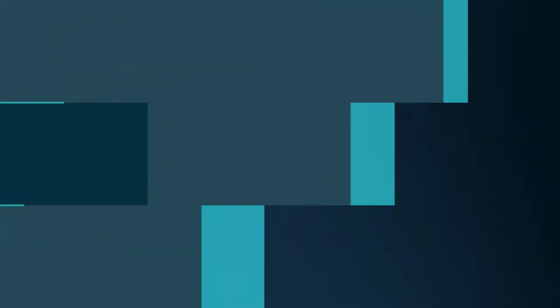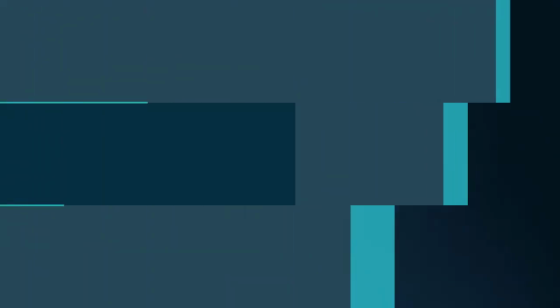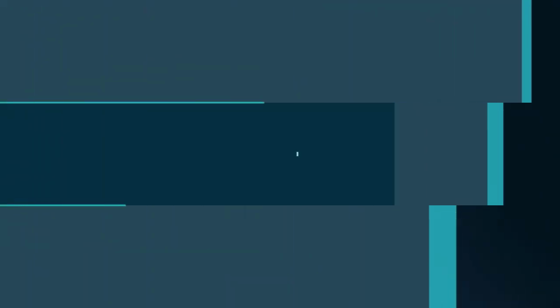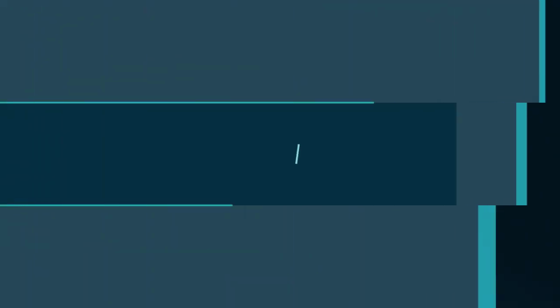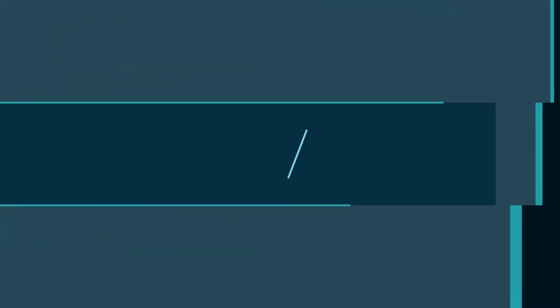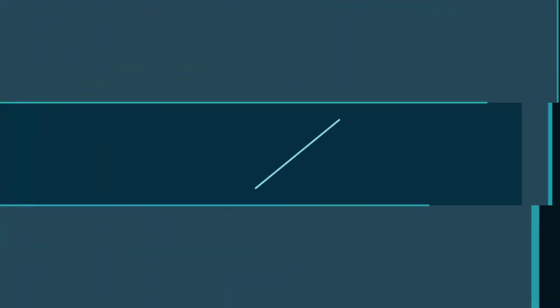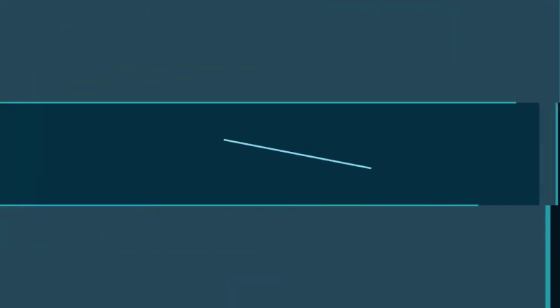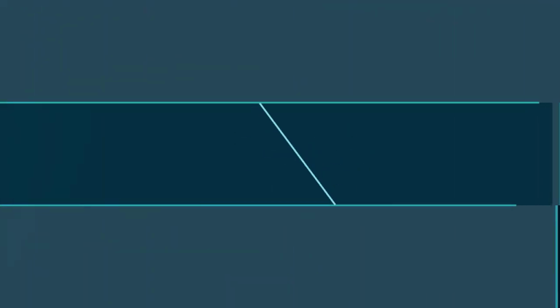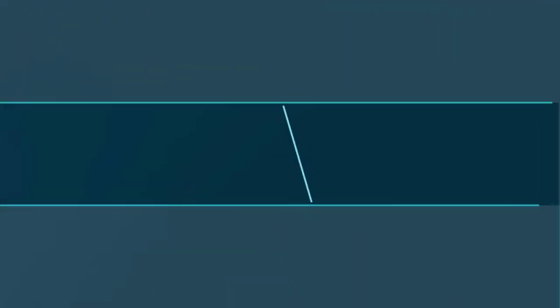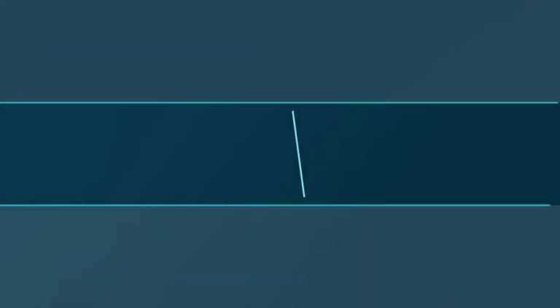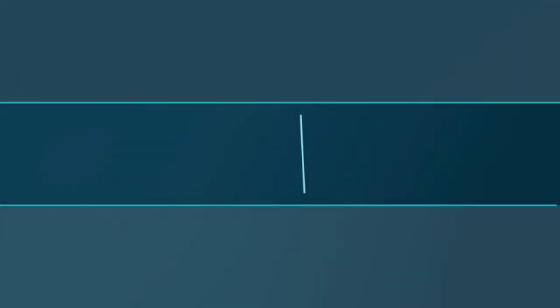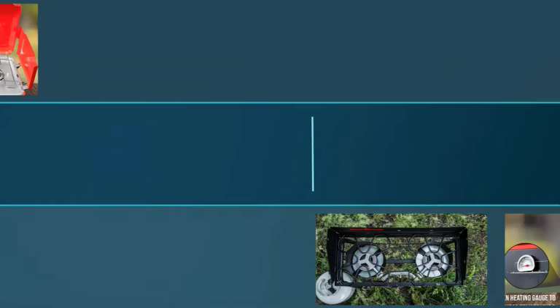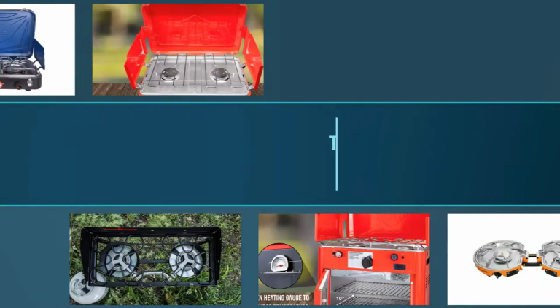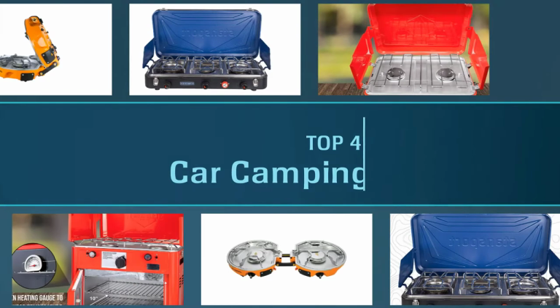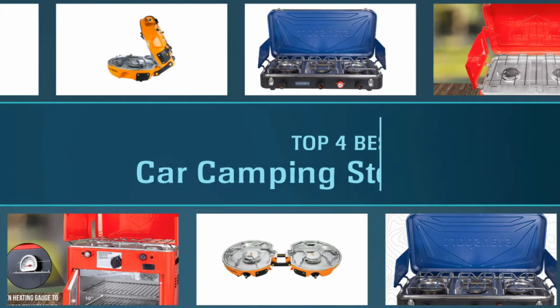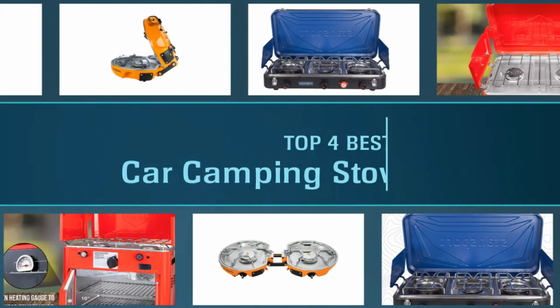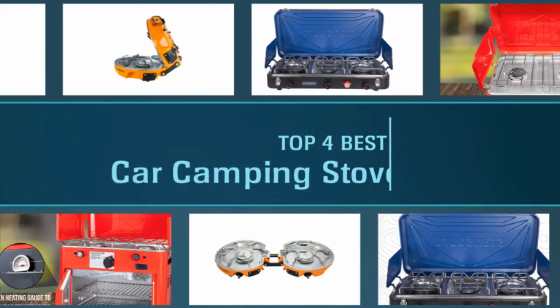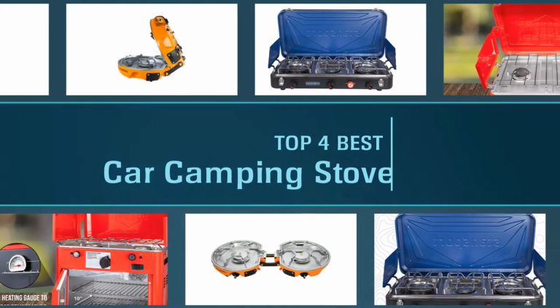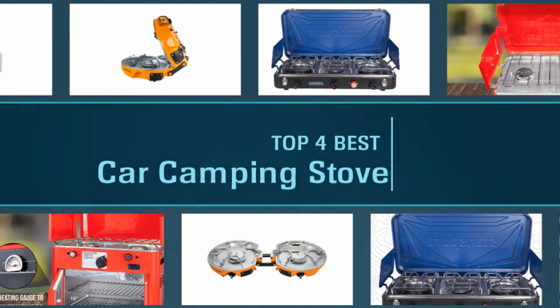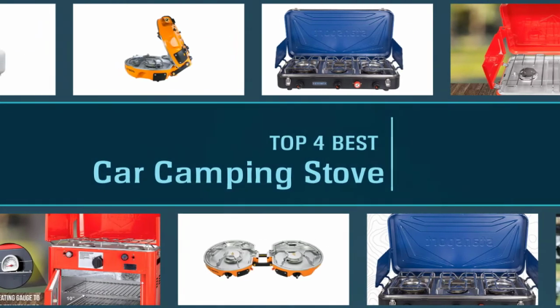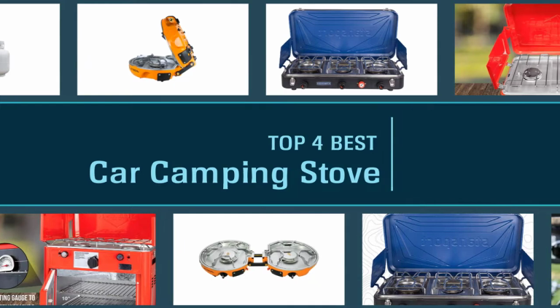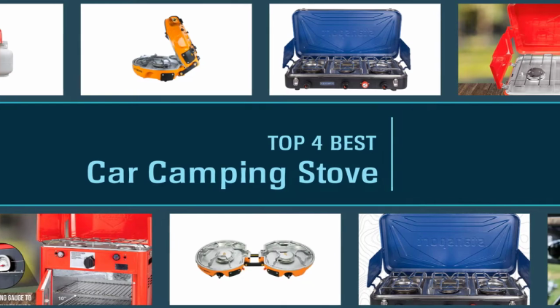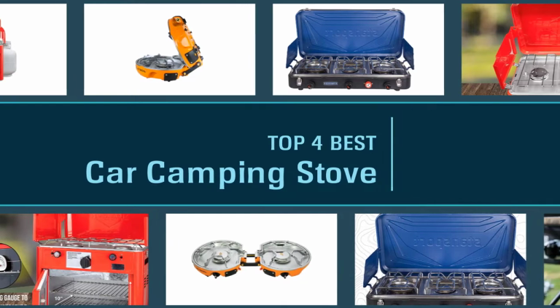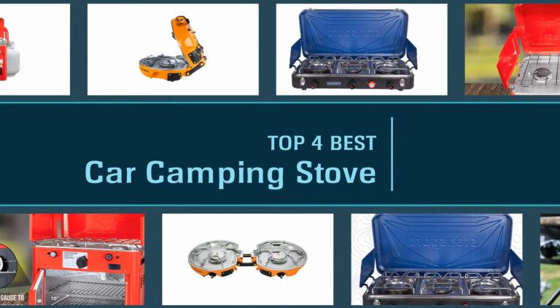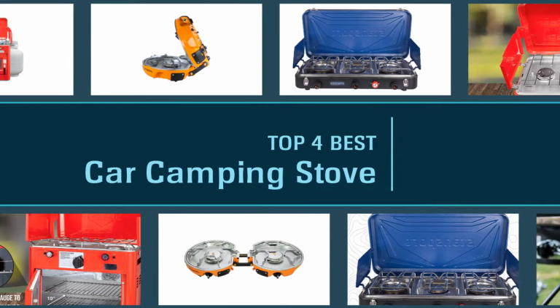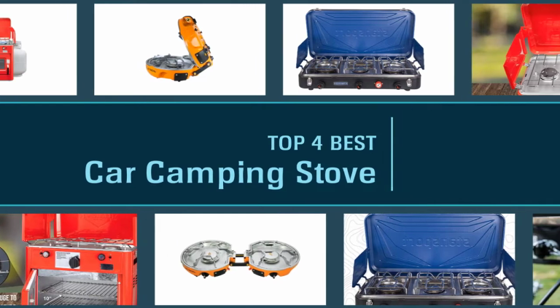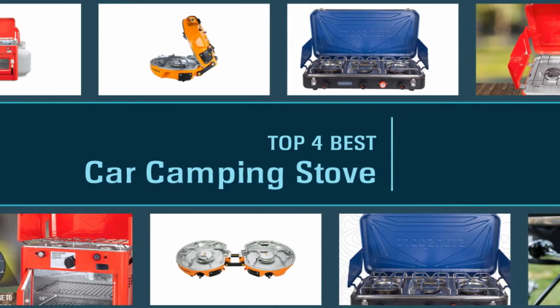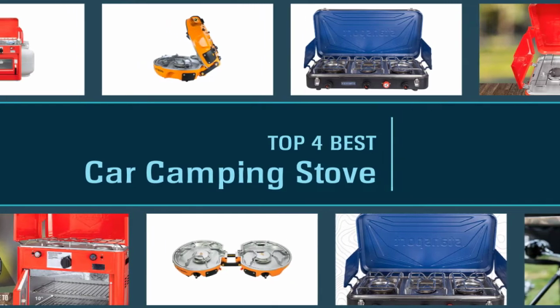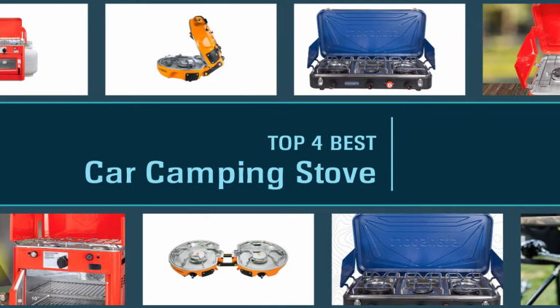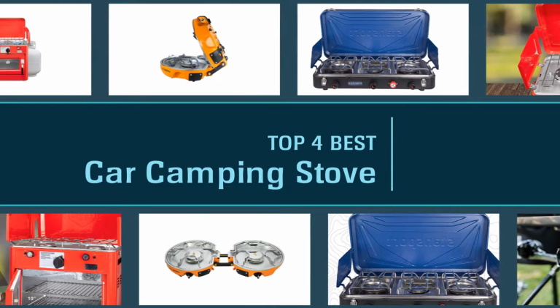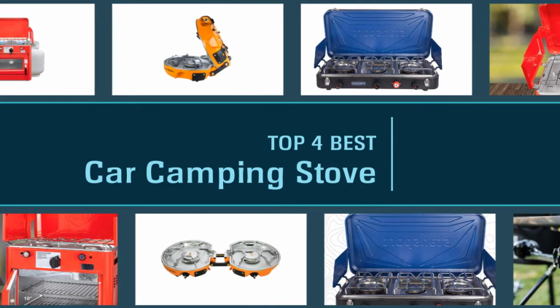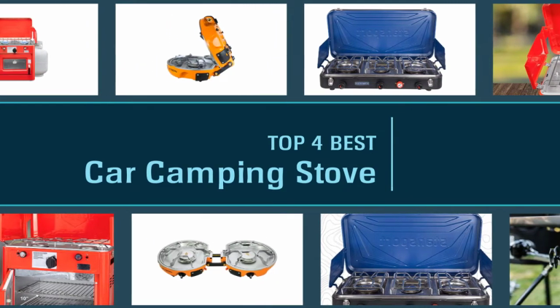Here are the four best car camping stoves, so let's get started.